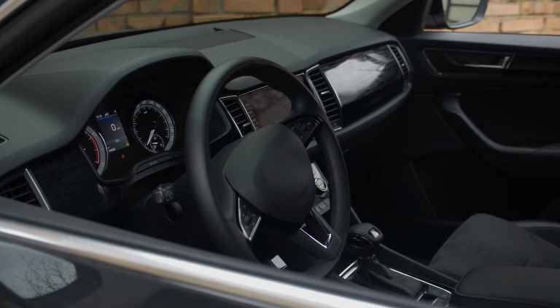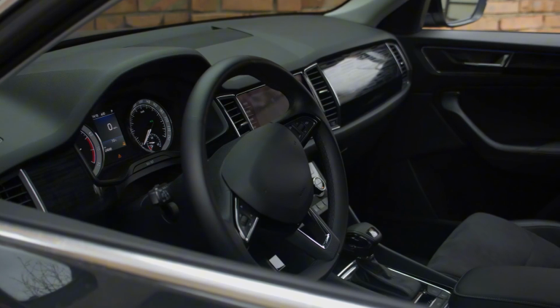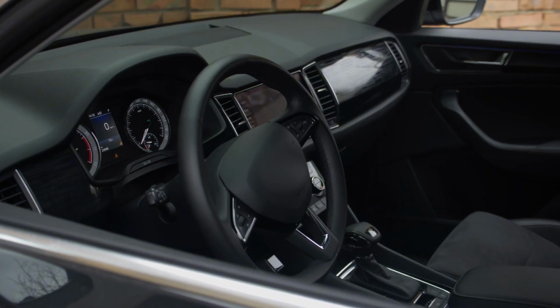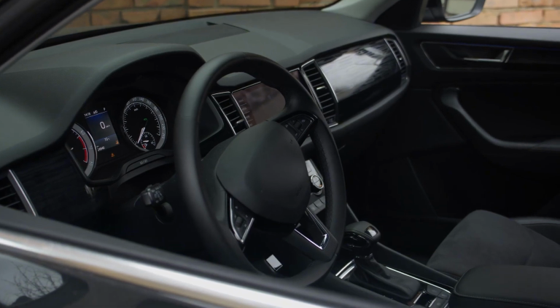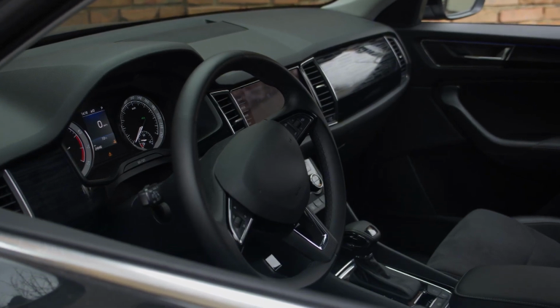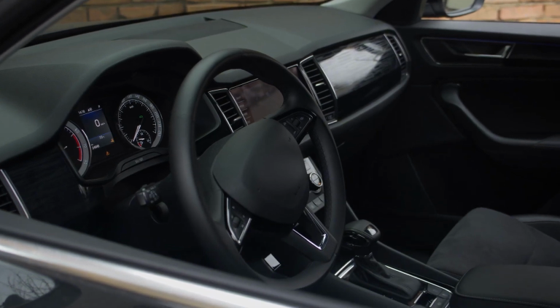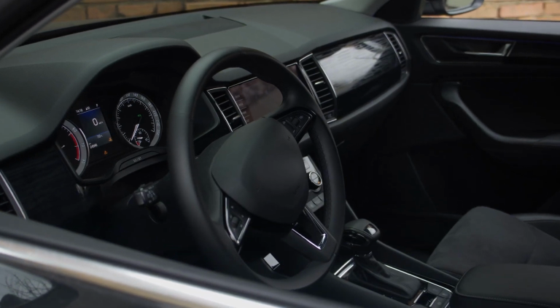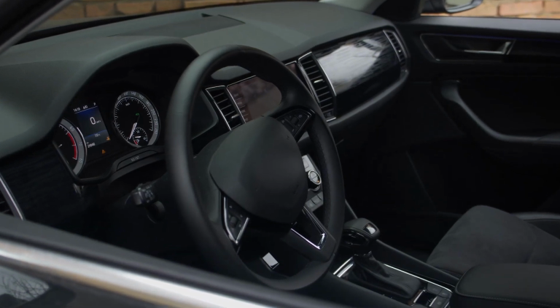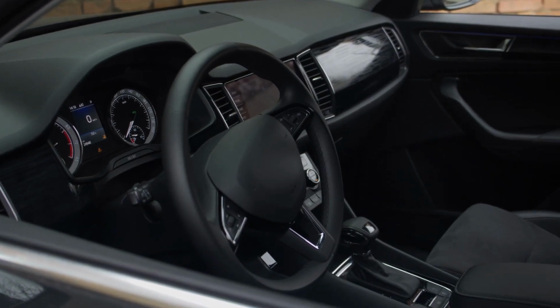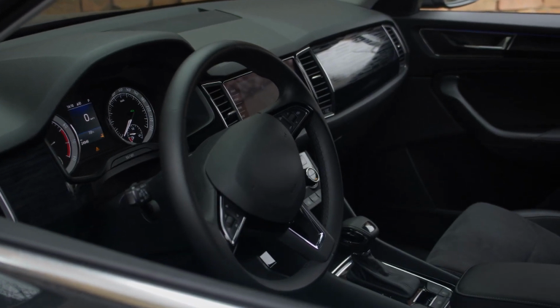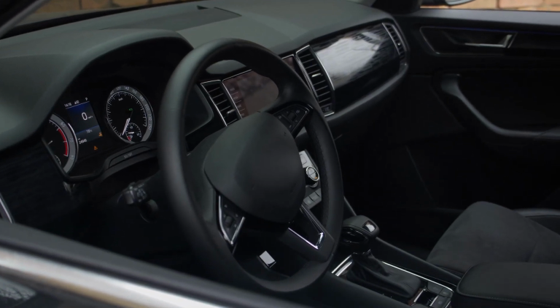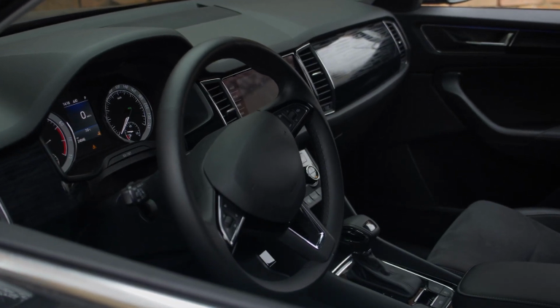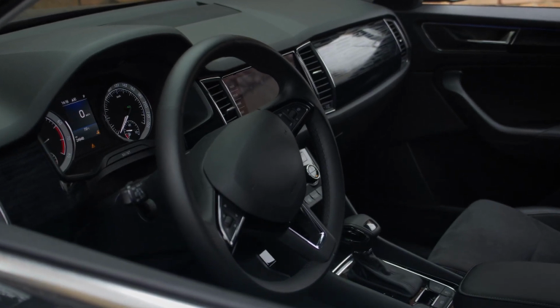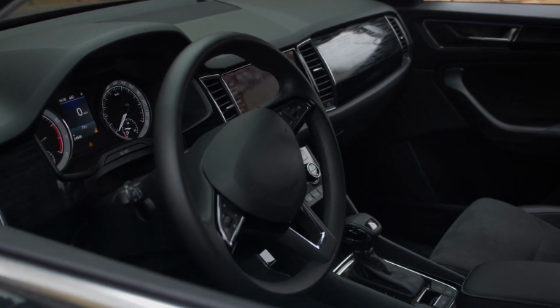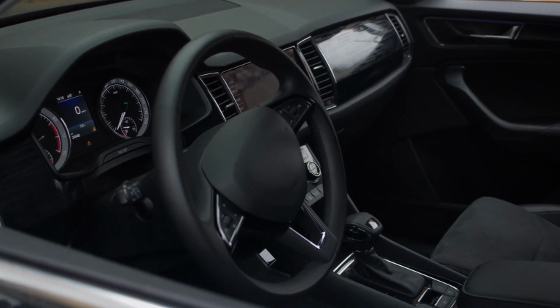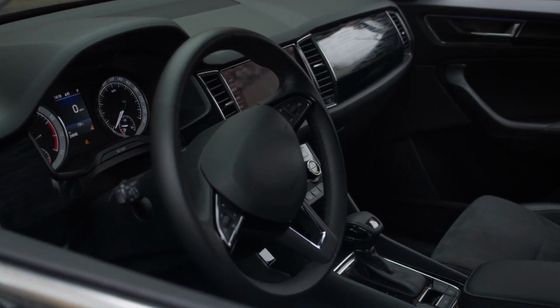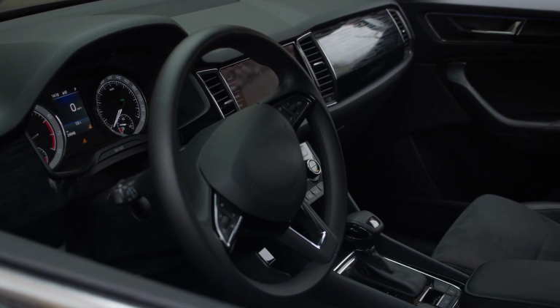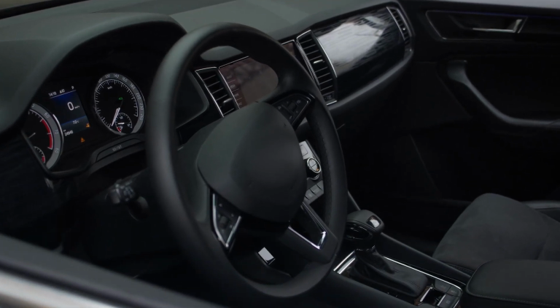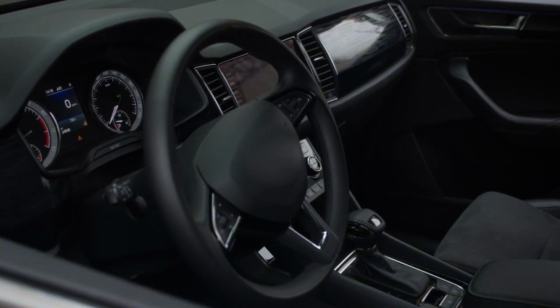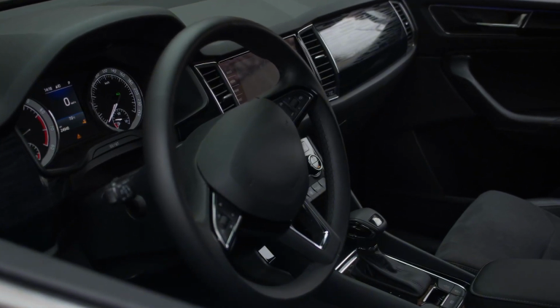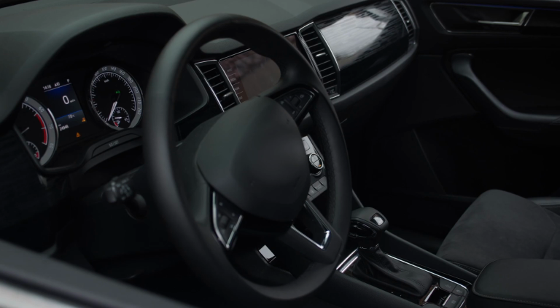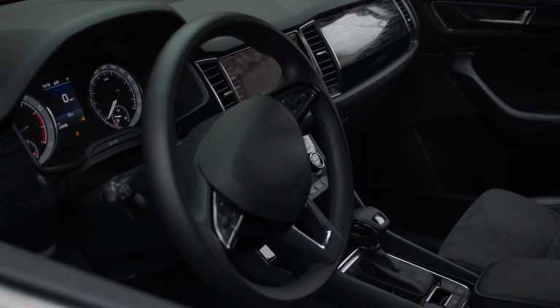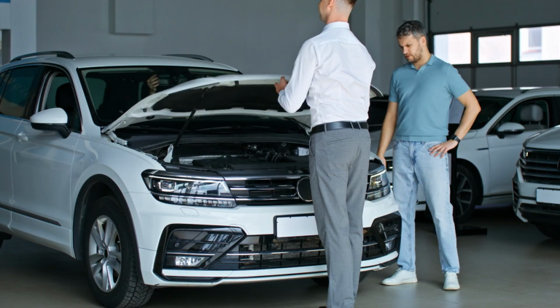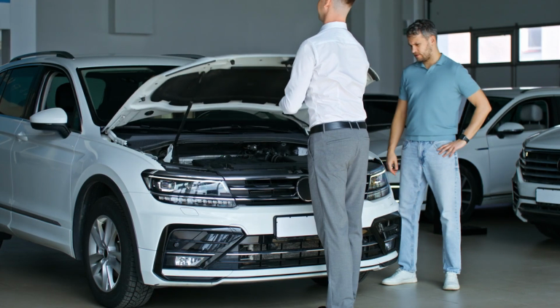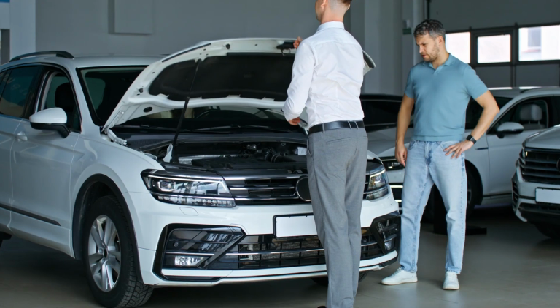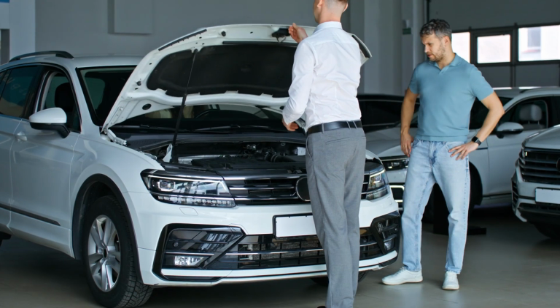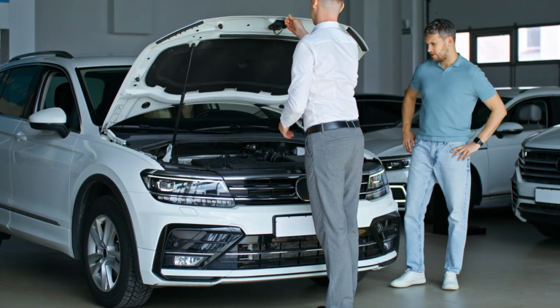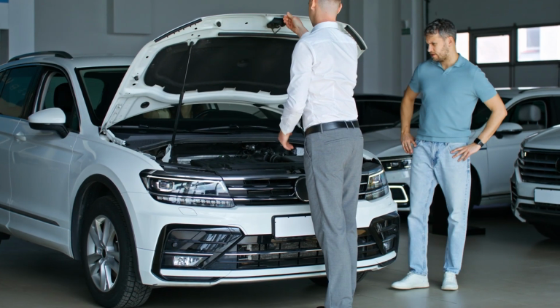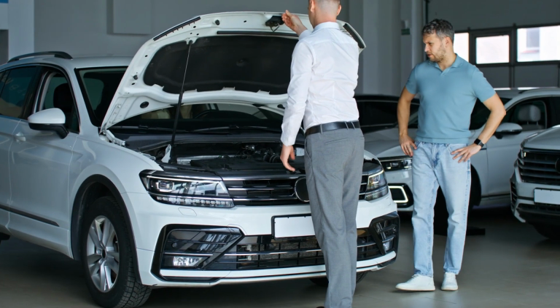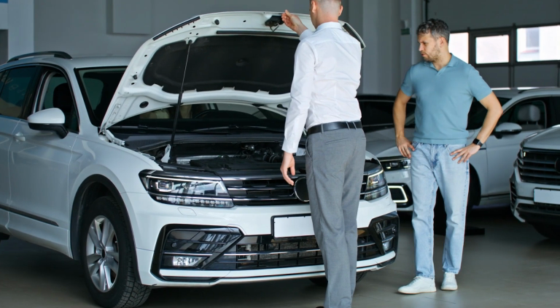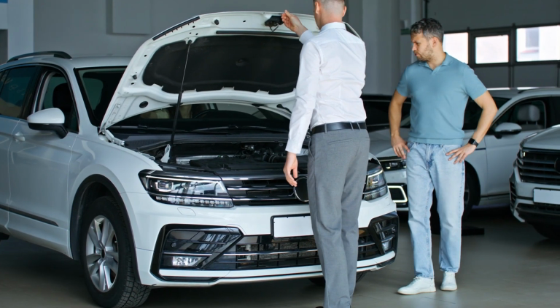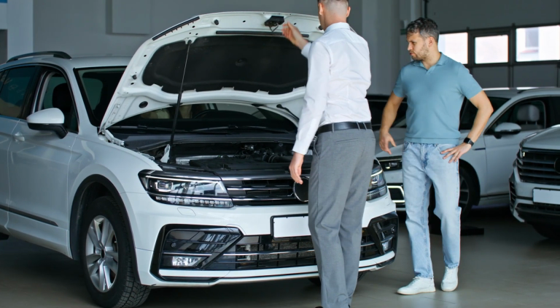But convenience comes at a price. Automatics tend to be heavier, slightly less fuel-efficient, and far more complex under the hood.